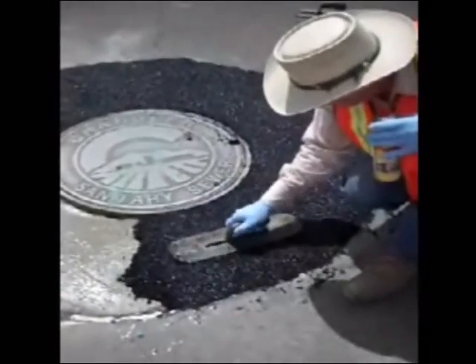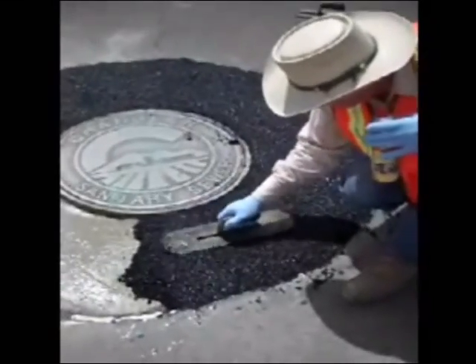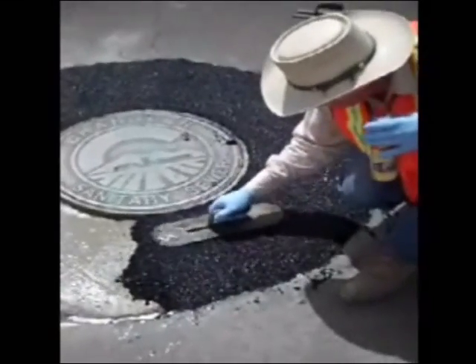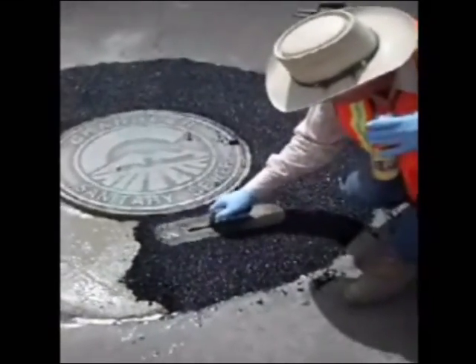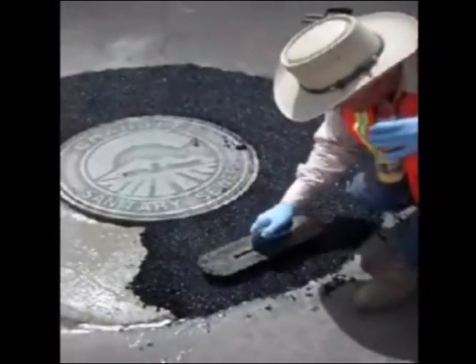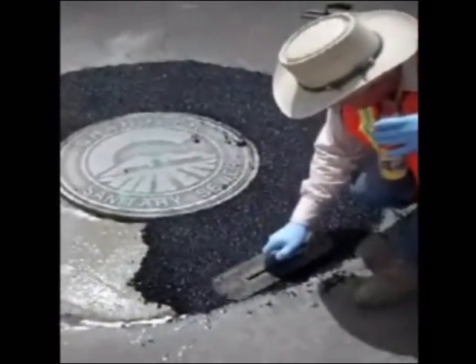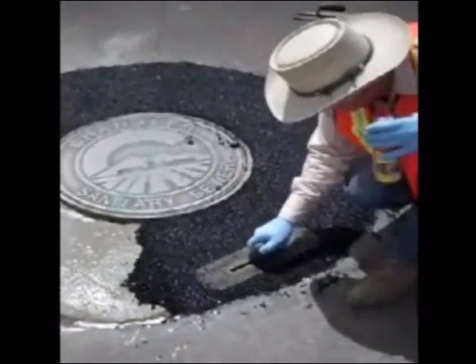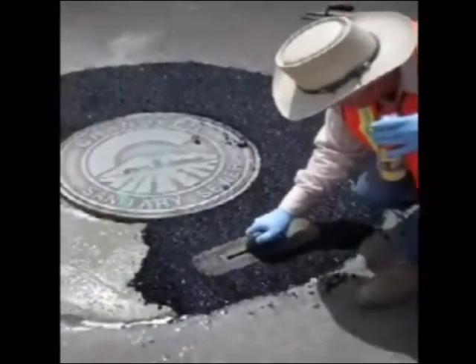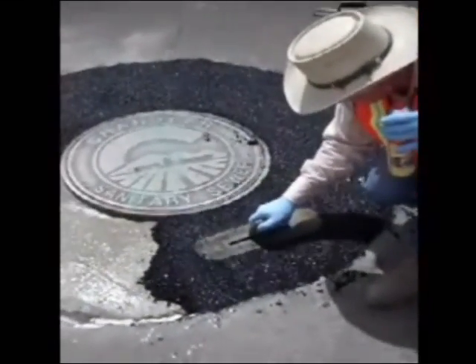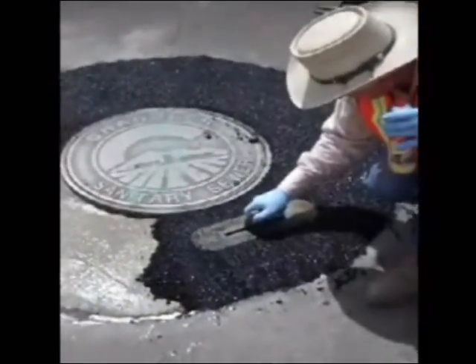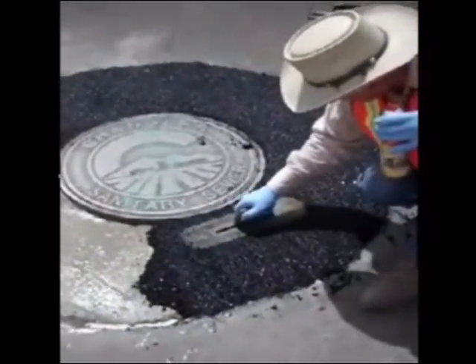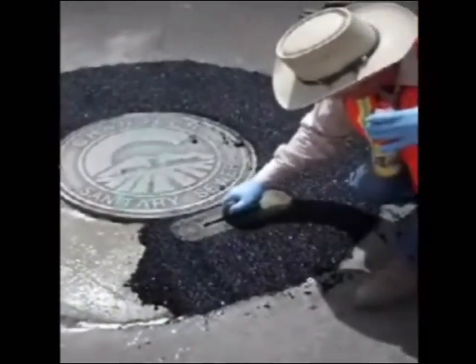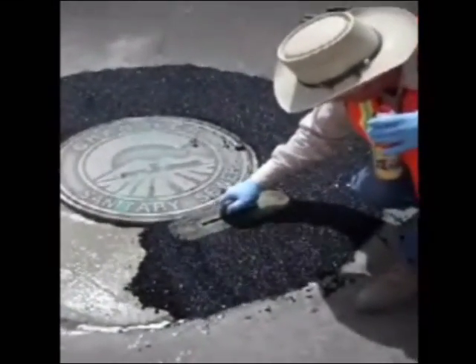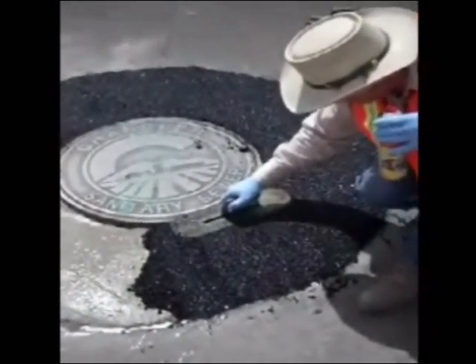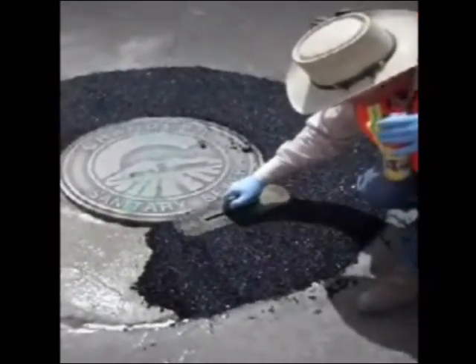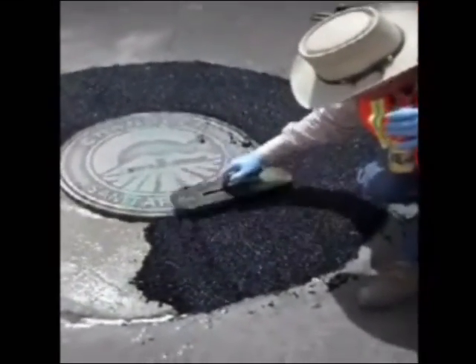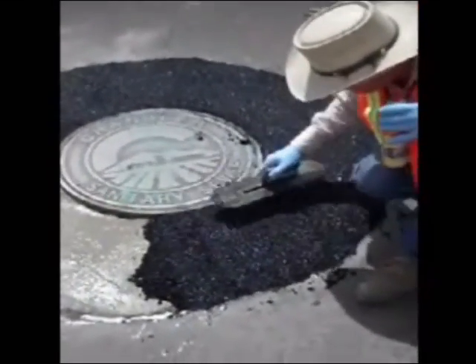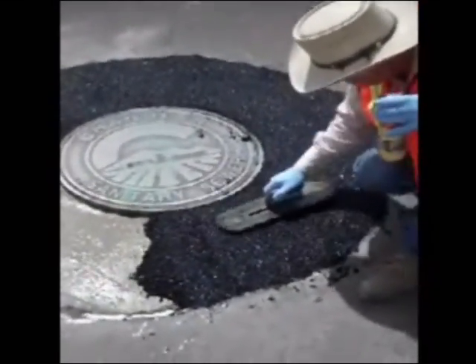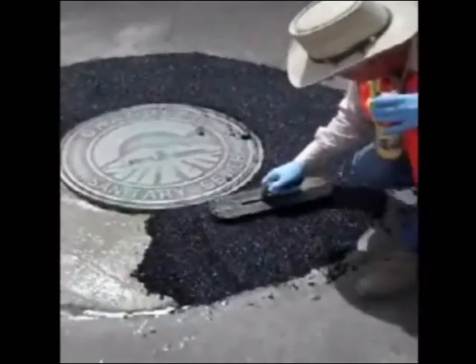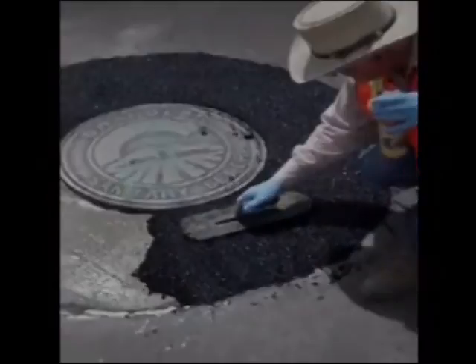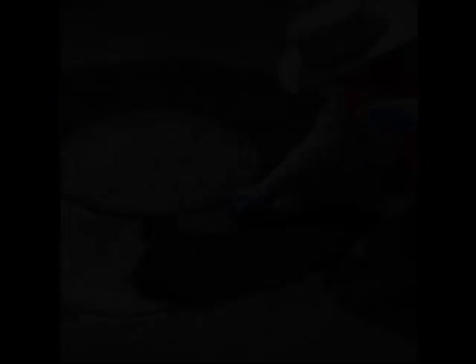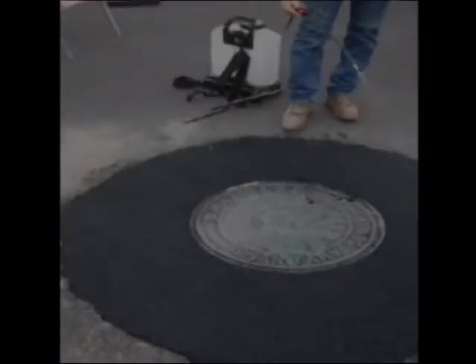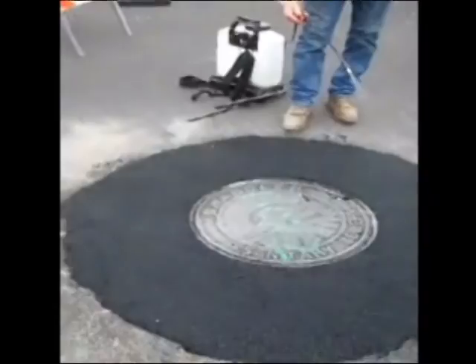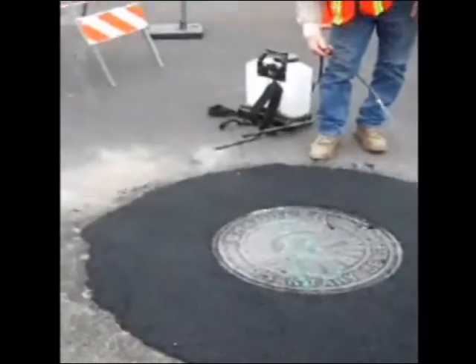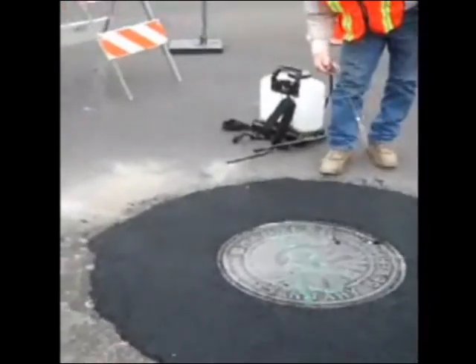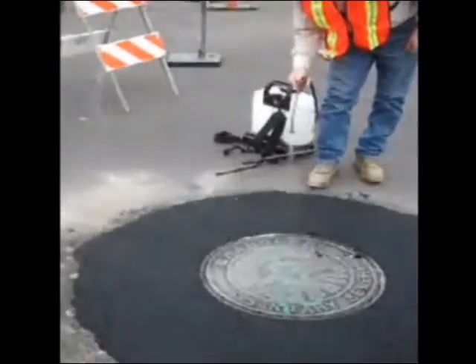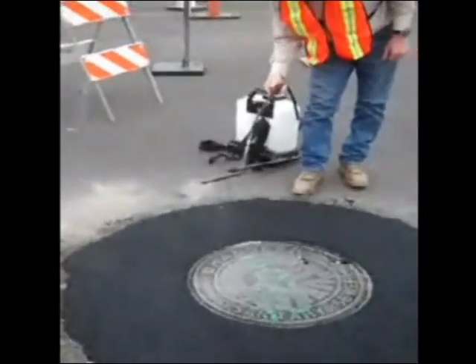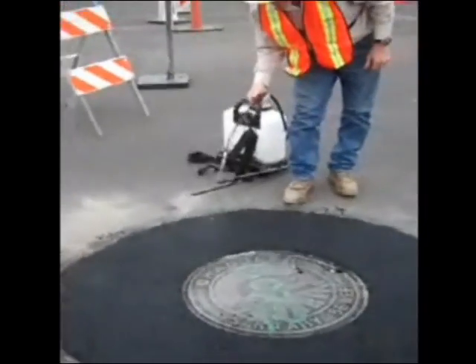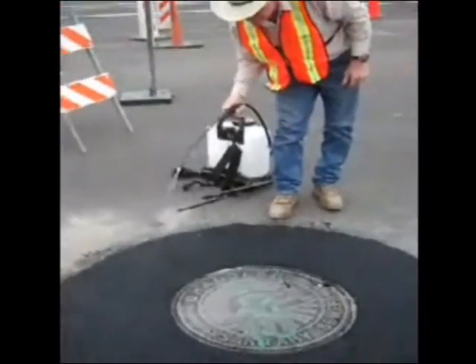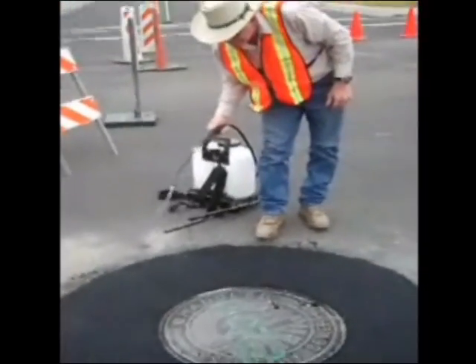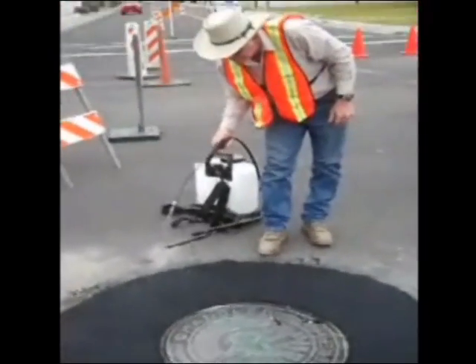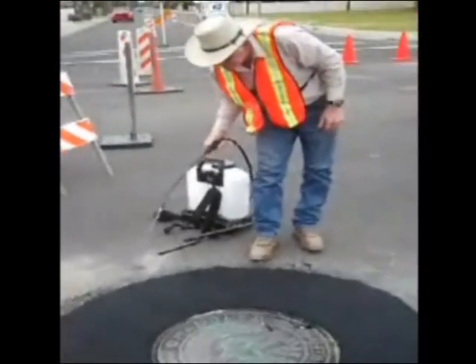Once the Polylast product has been smoothed at the desired level, water is sprayed on the surface to accelerate the curing process.